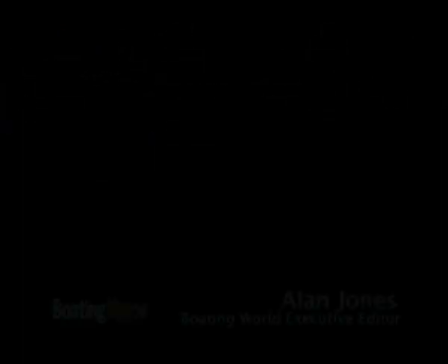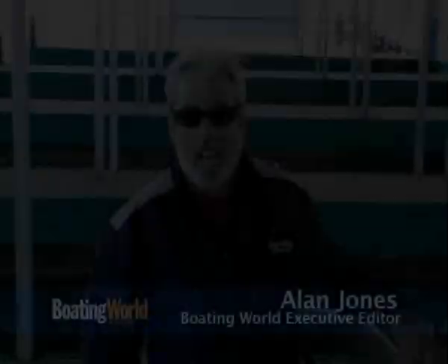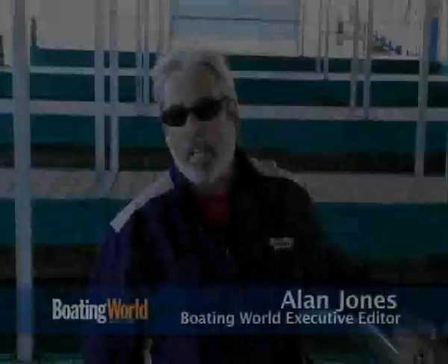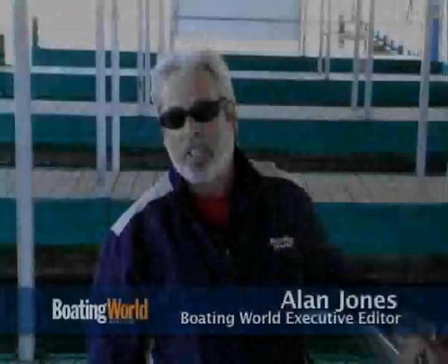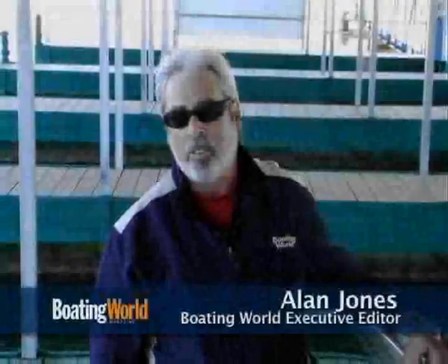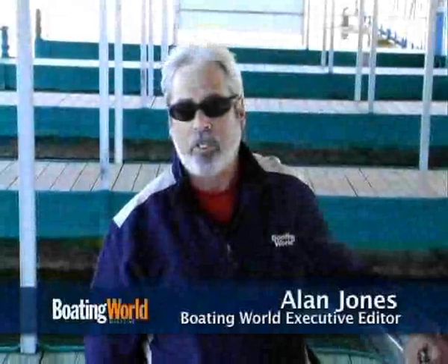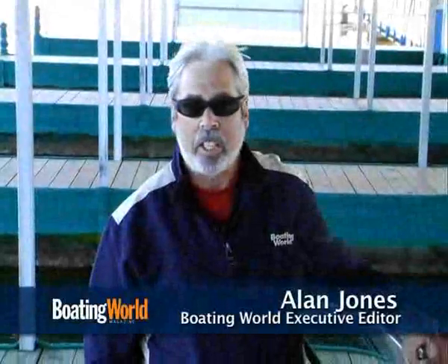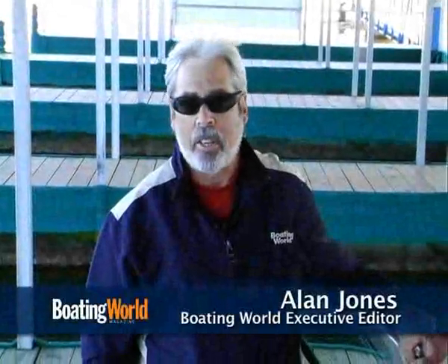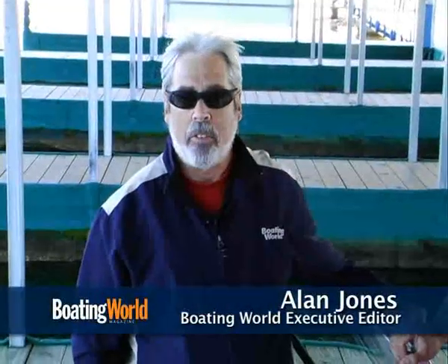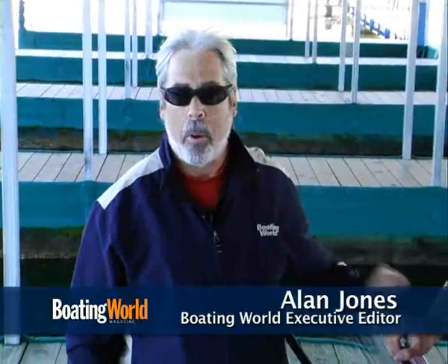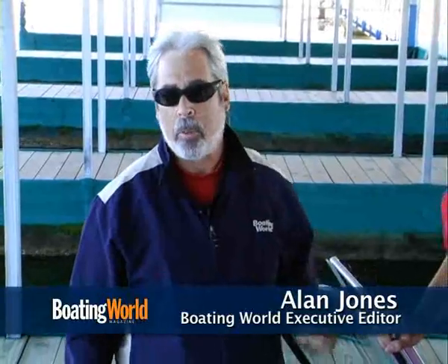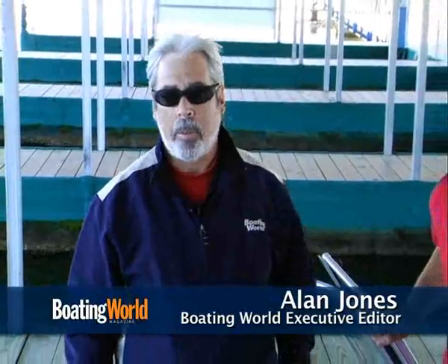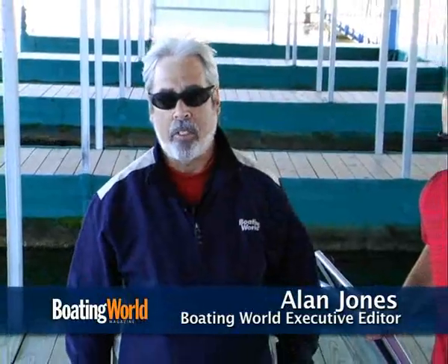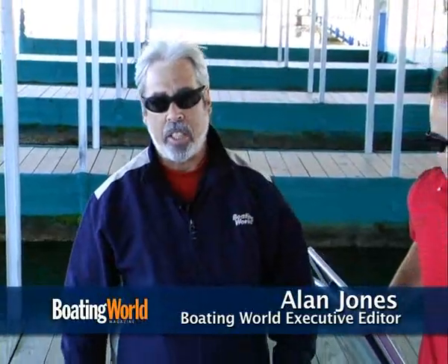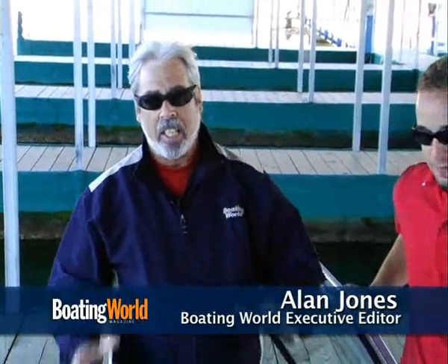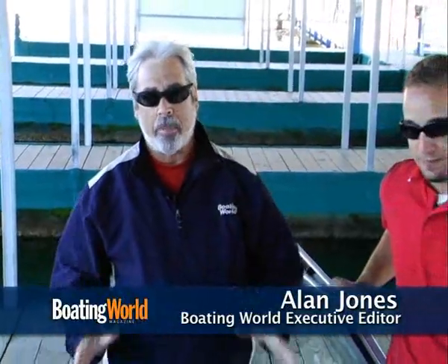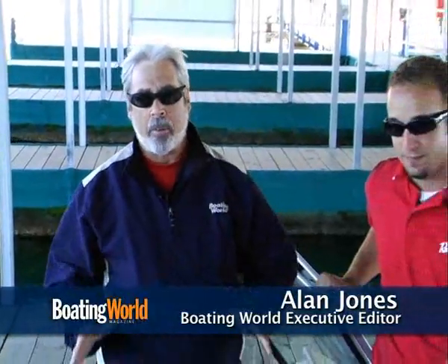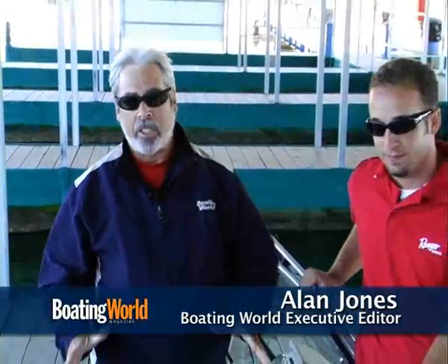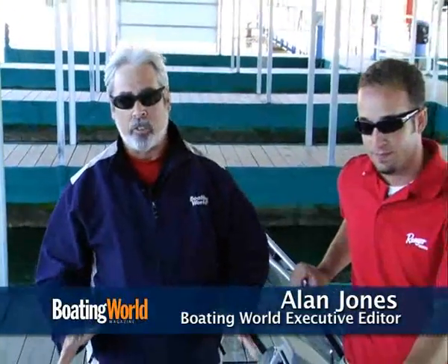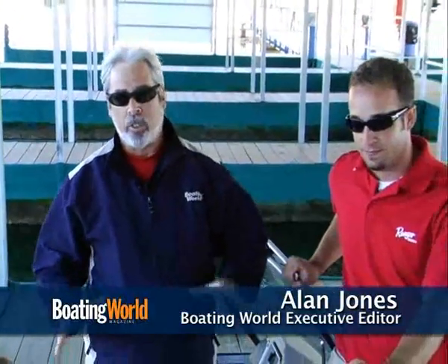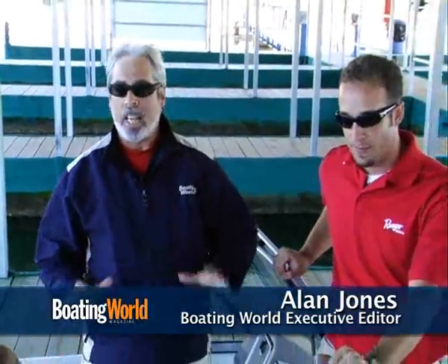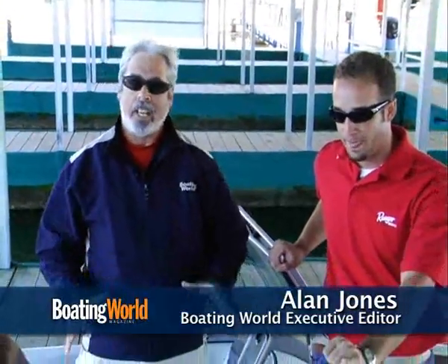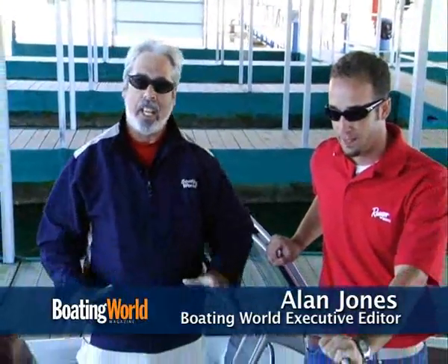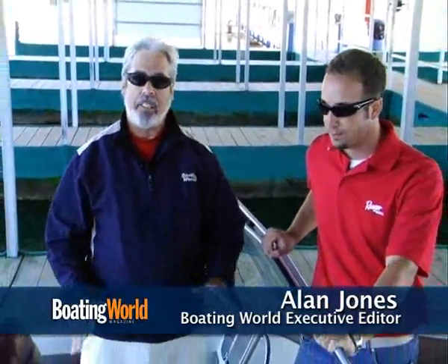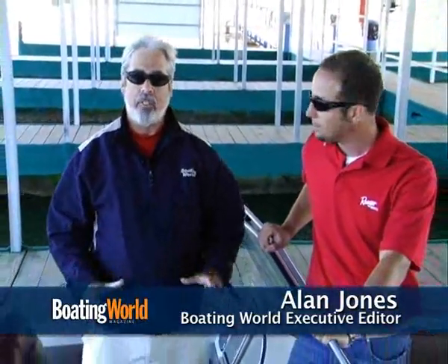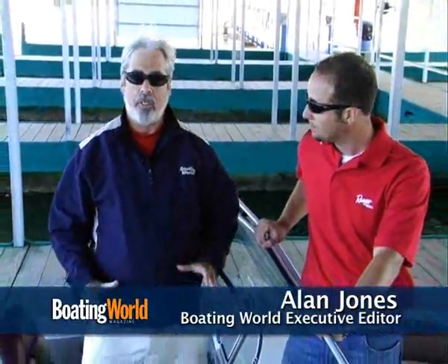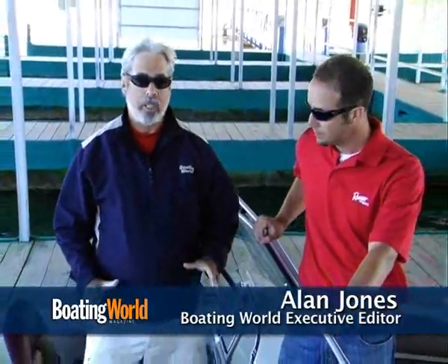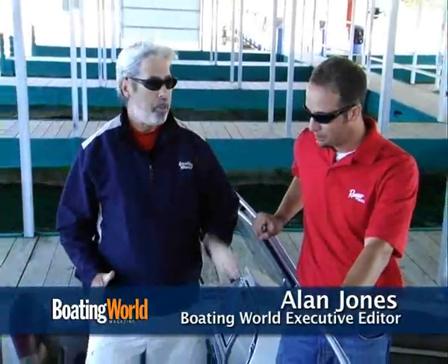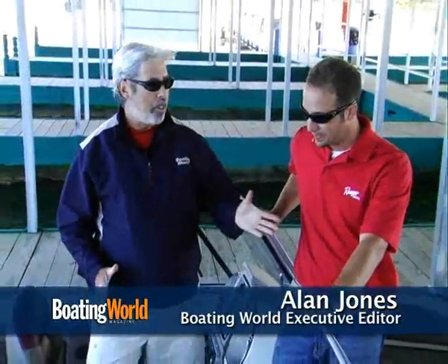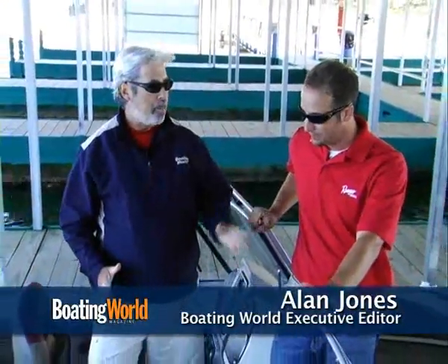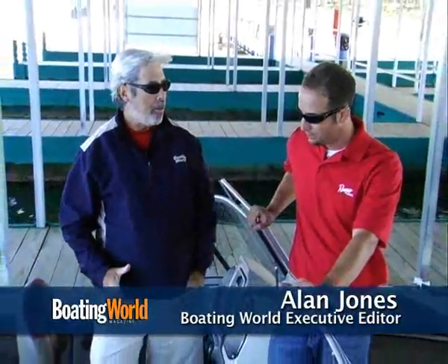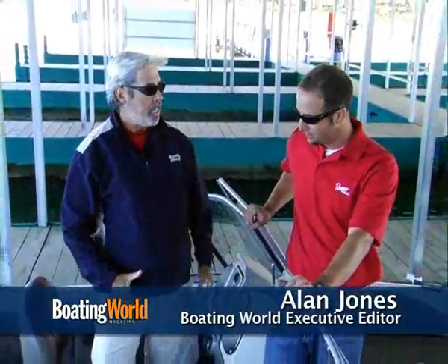Hi, I'm Alan Jones, Executive Editor for Boating World Magazine, and I'm on Ranger's new Riata 1850 with Matt Rayner.